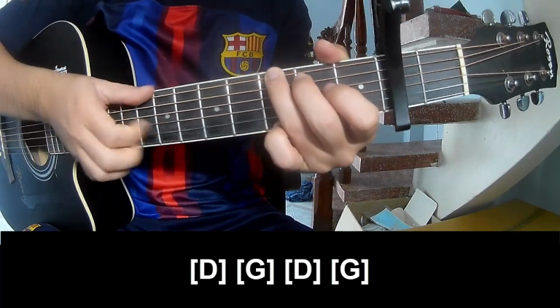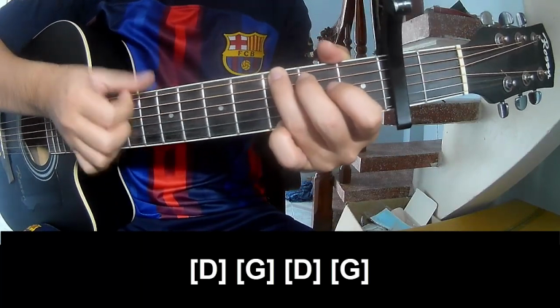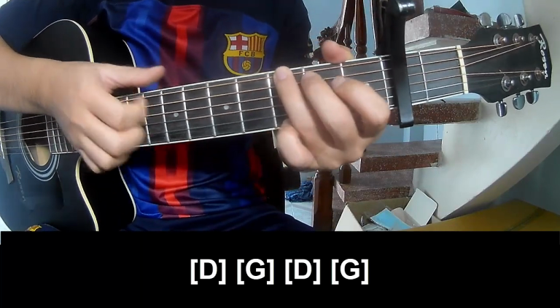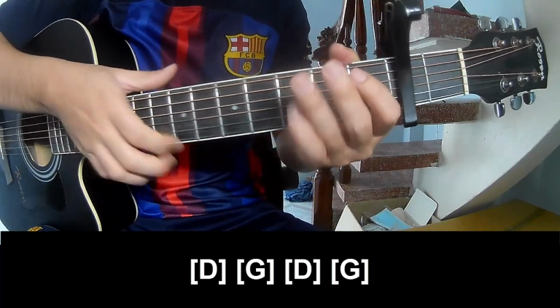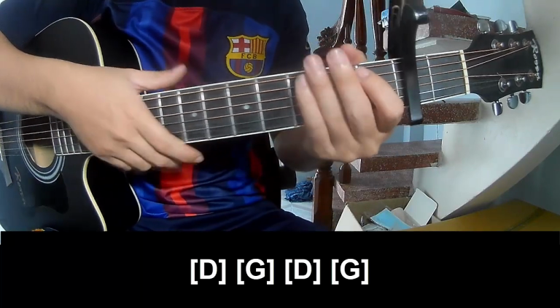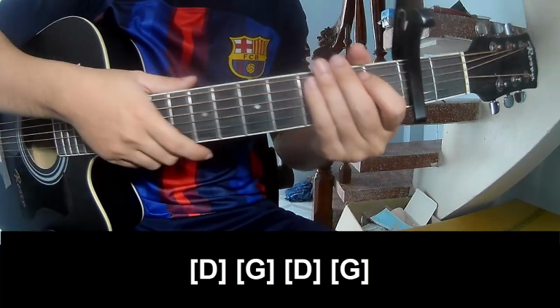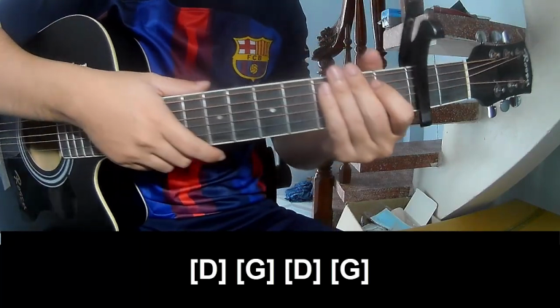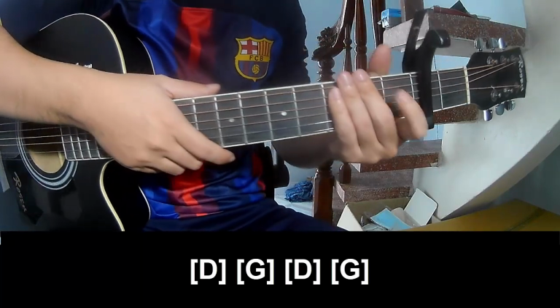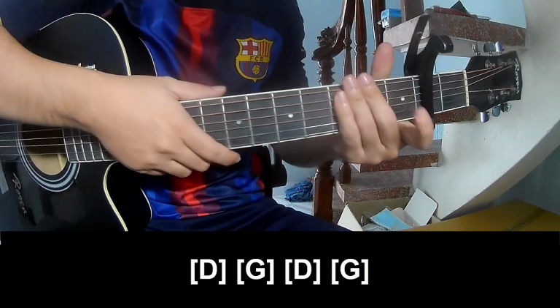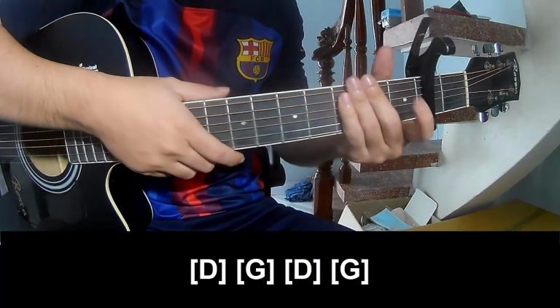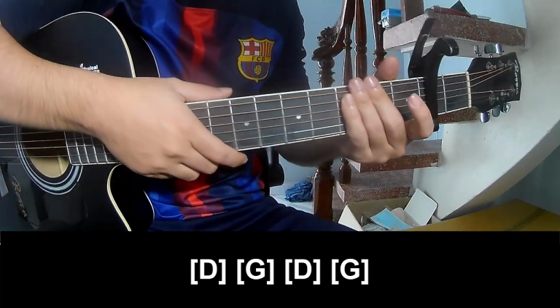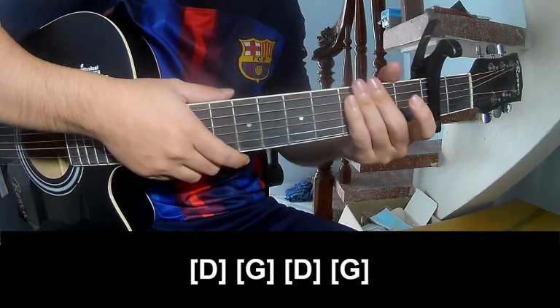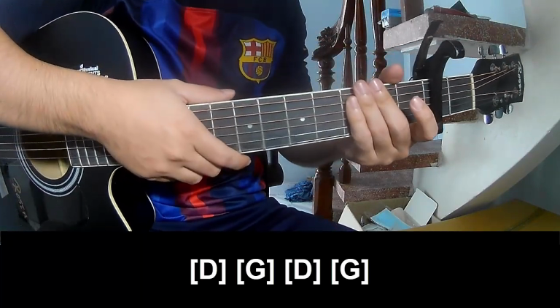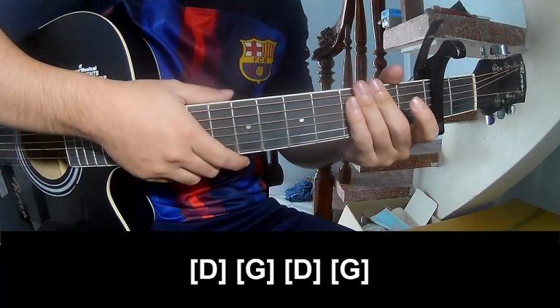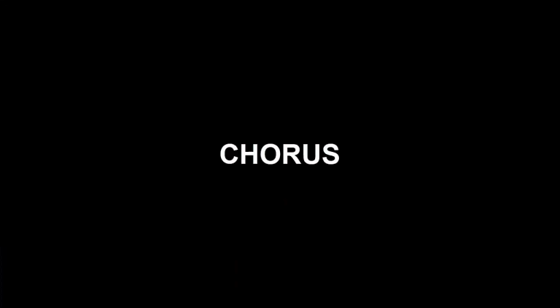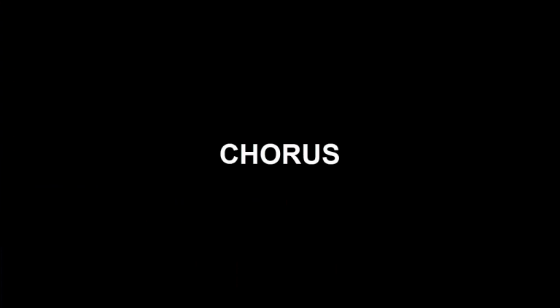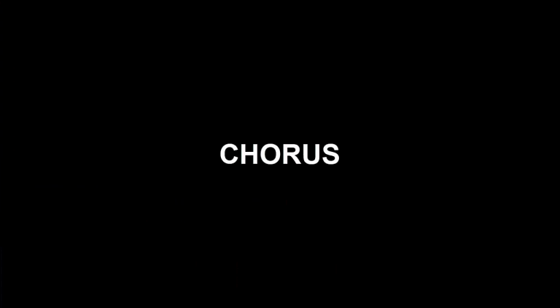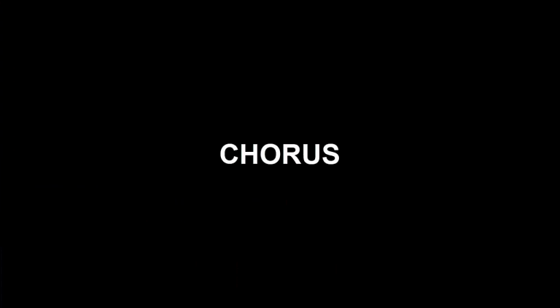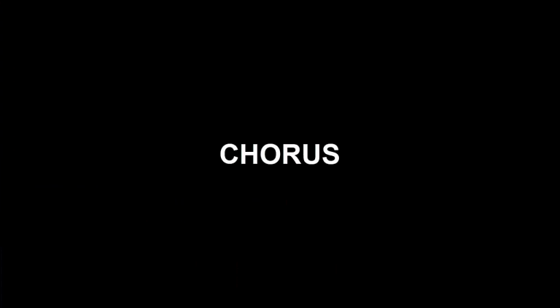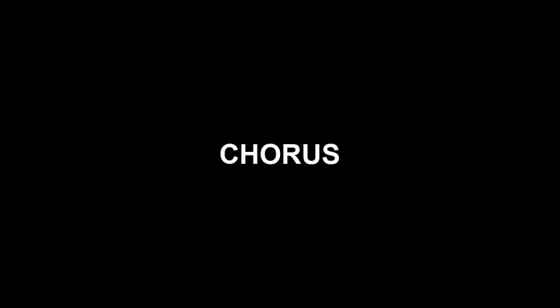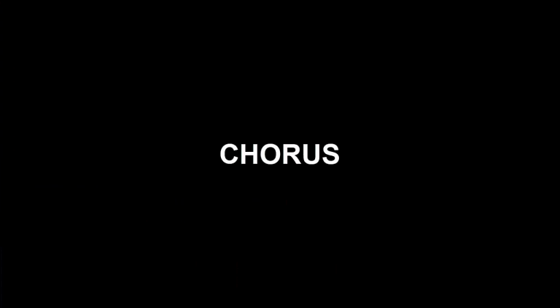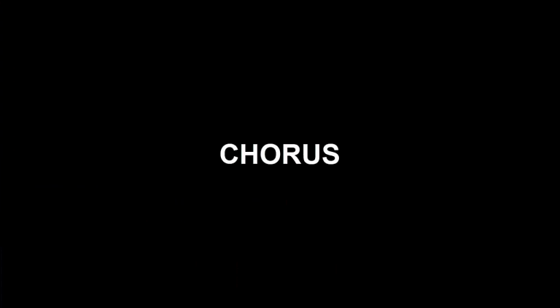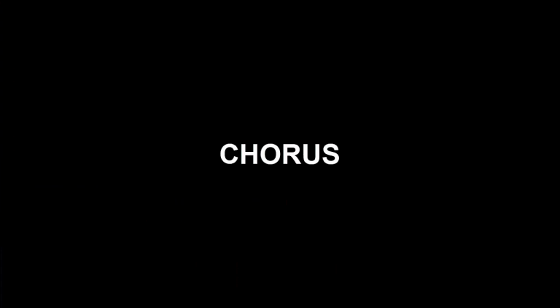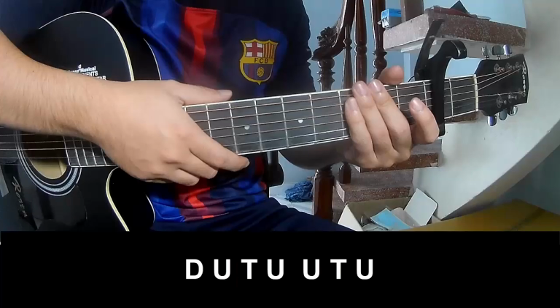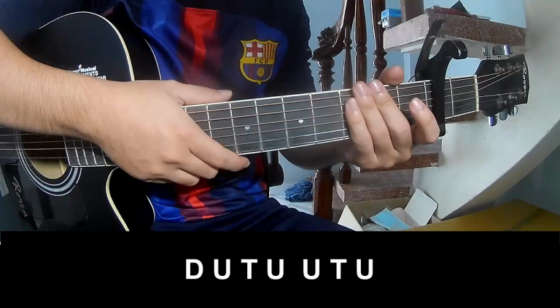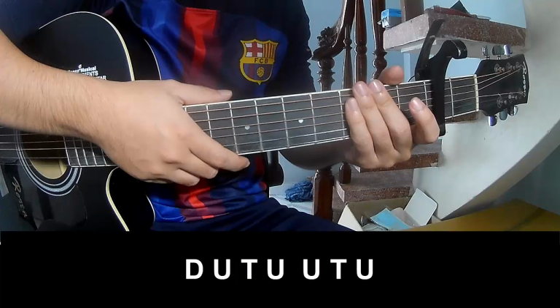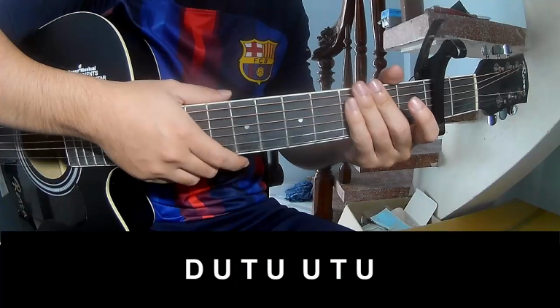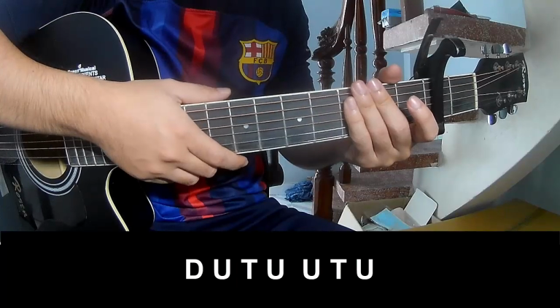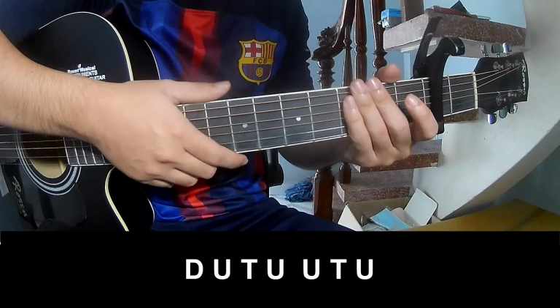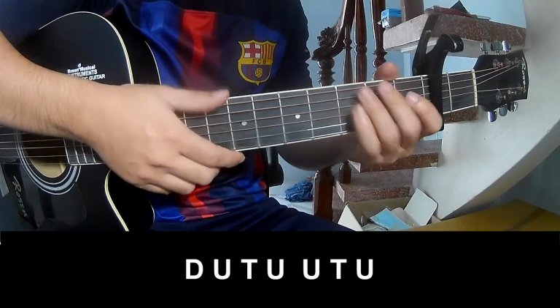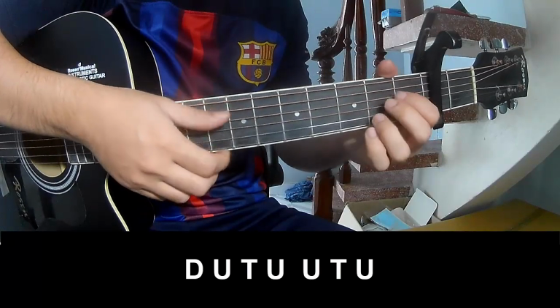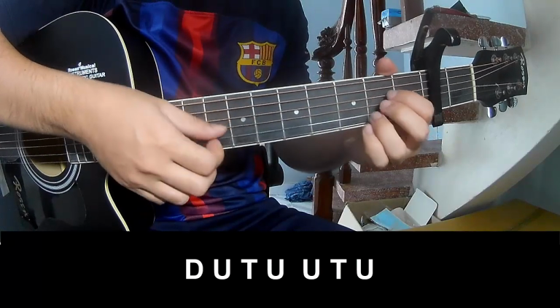And so the strum is the same way for the track and the chorus to play.